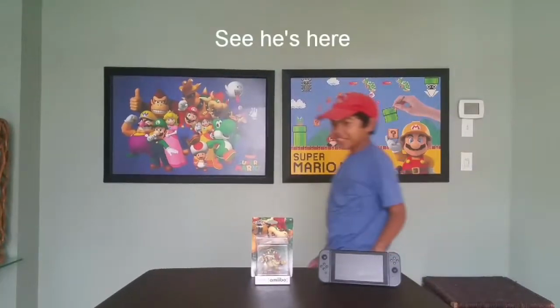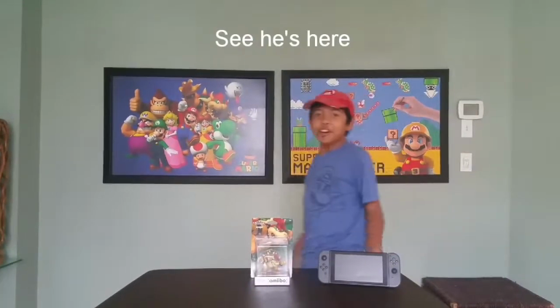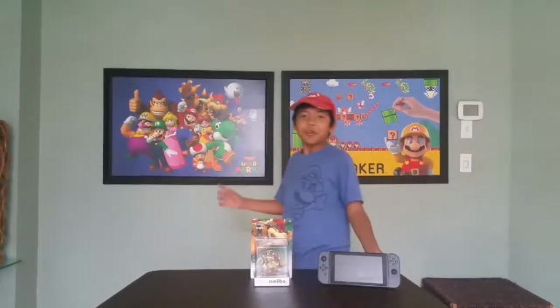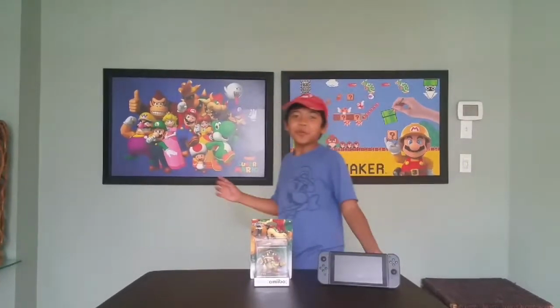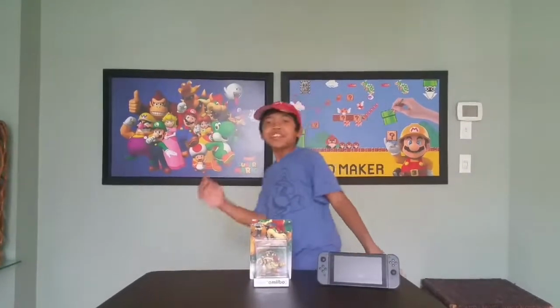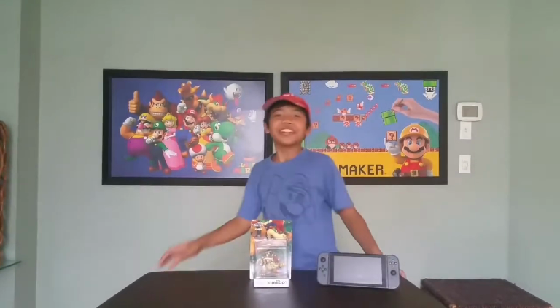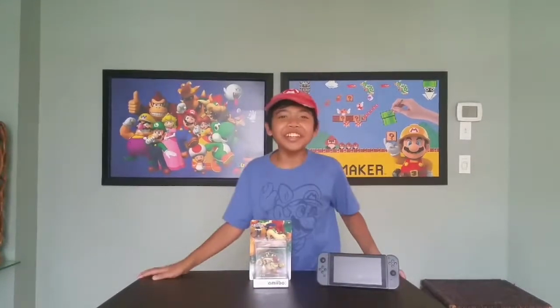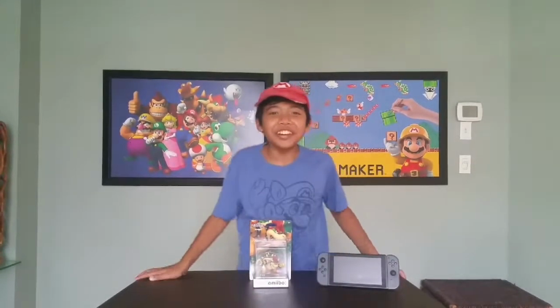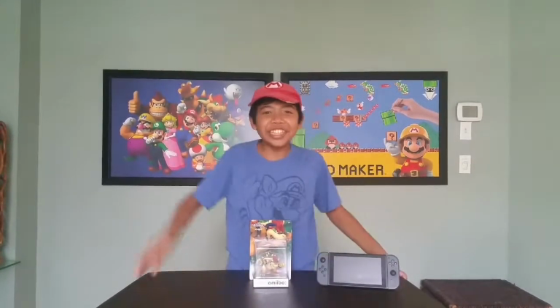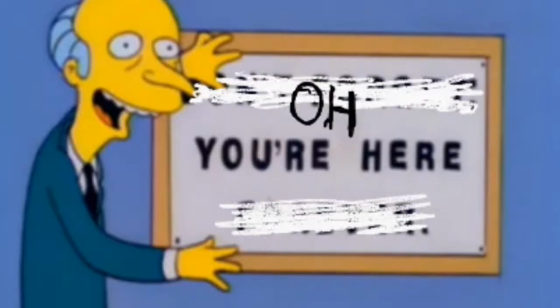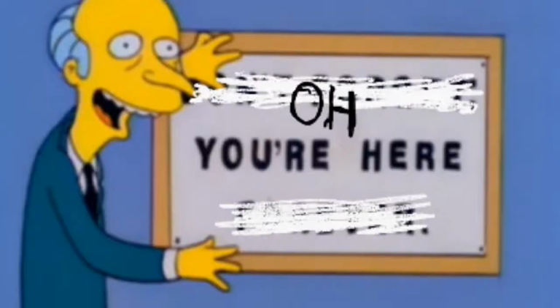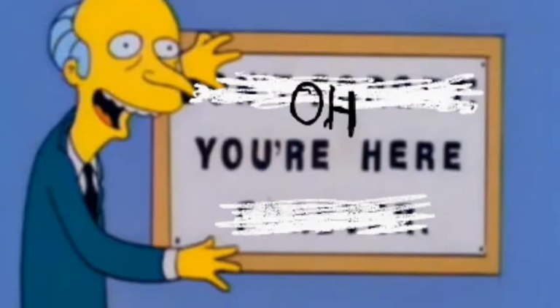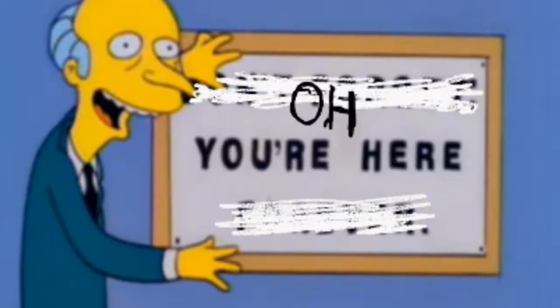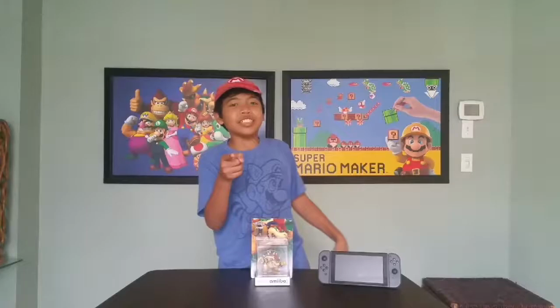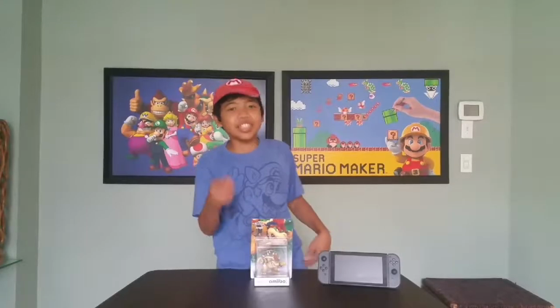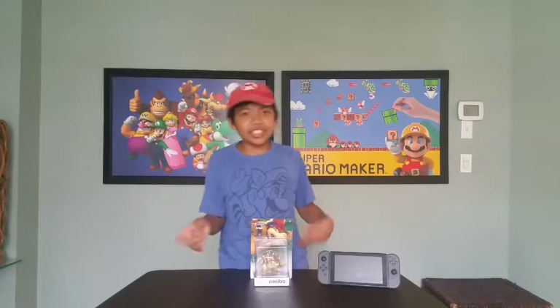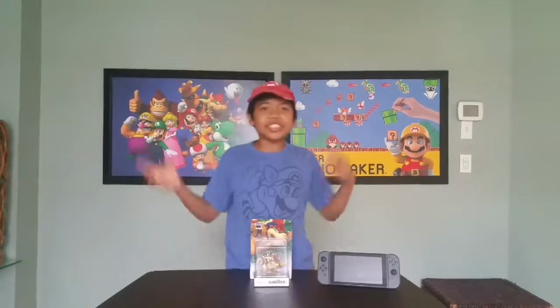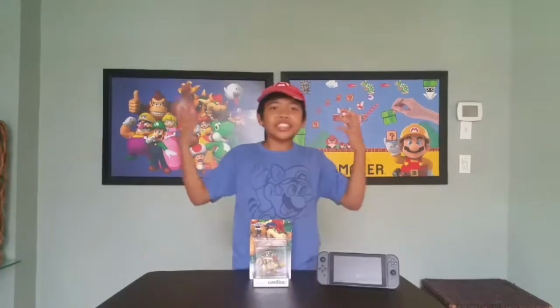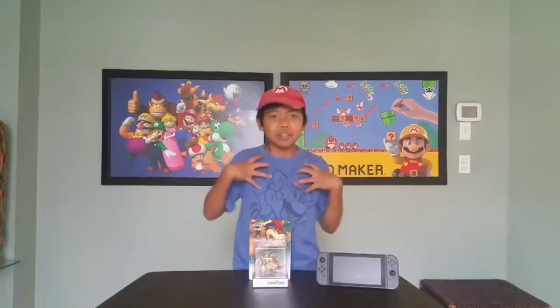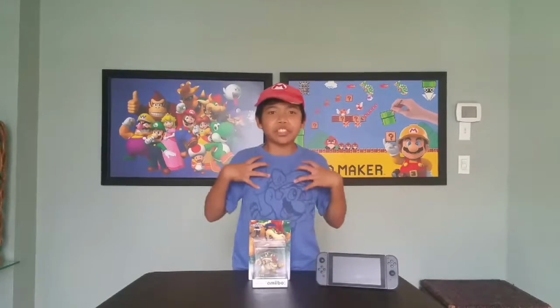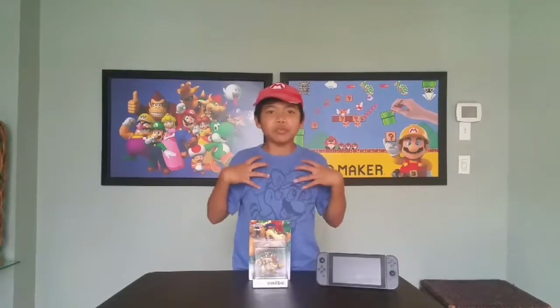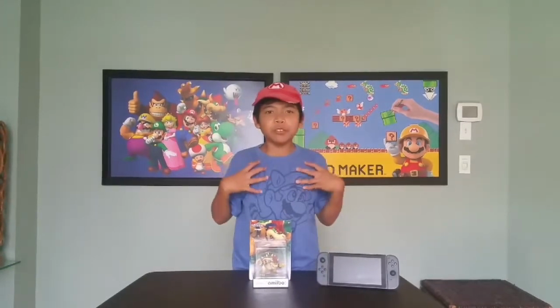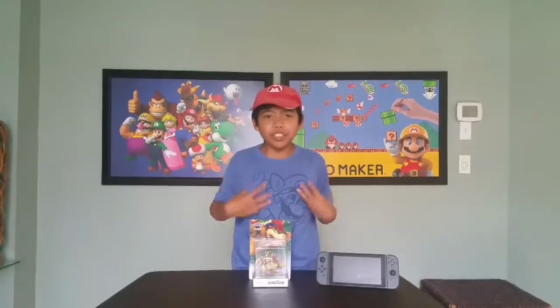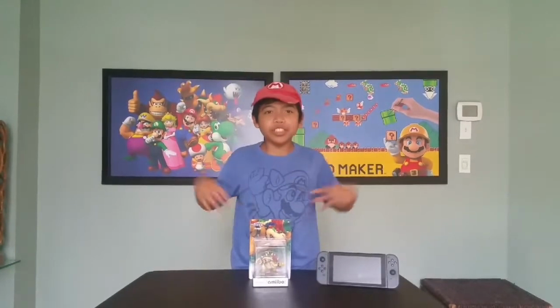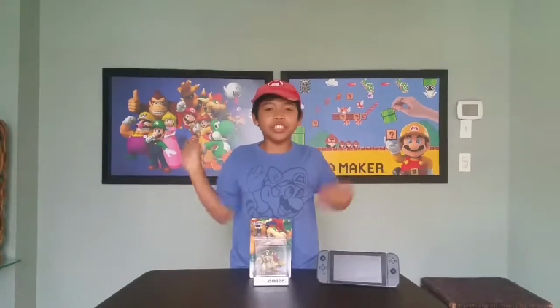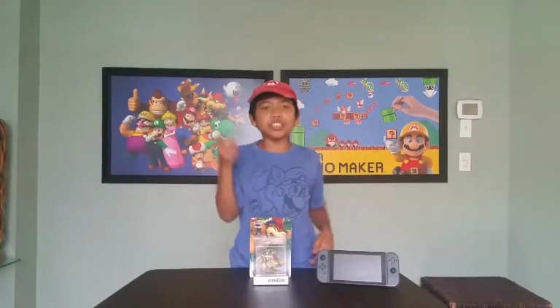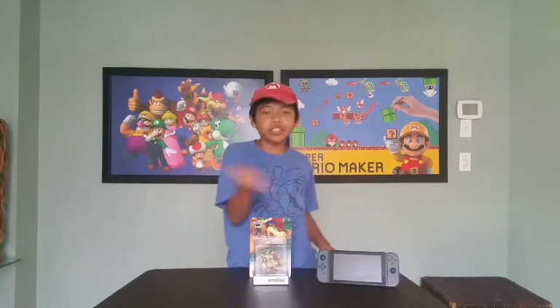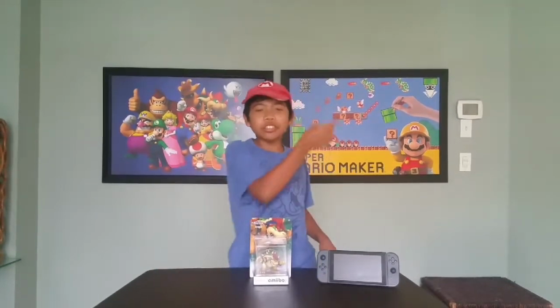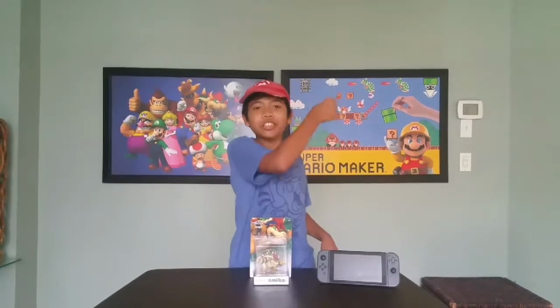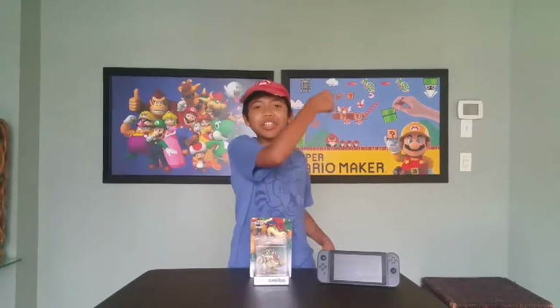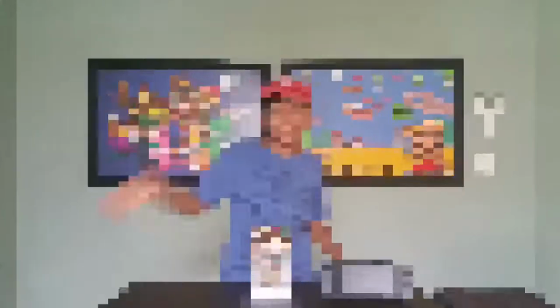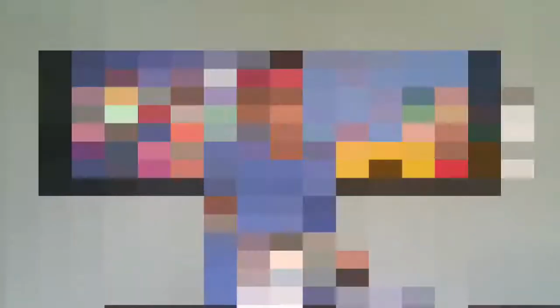Oh, you're here! What's good, guys? I'm Eitanahora, and this is Toy Channel Fantastic!